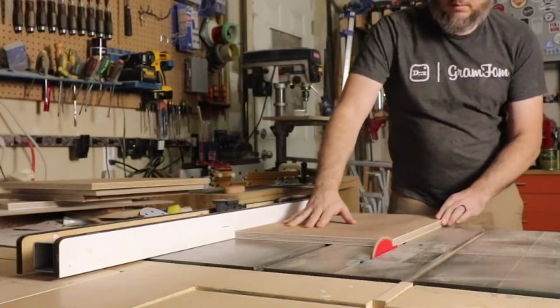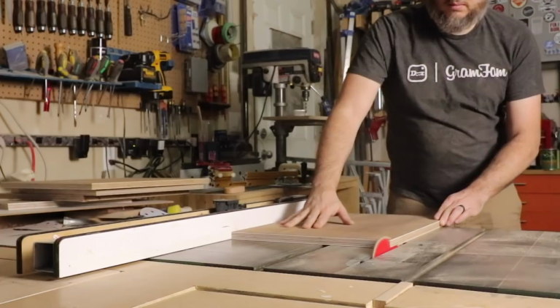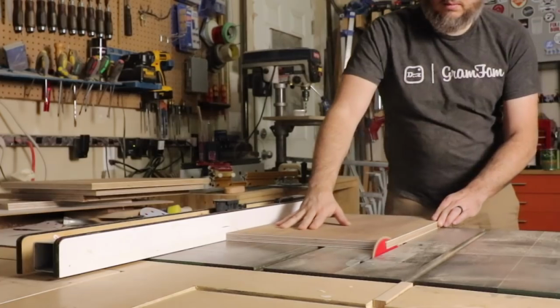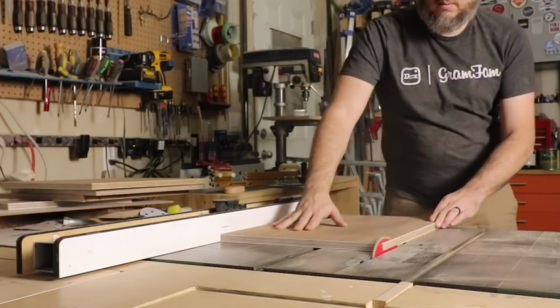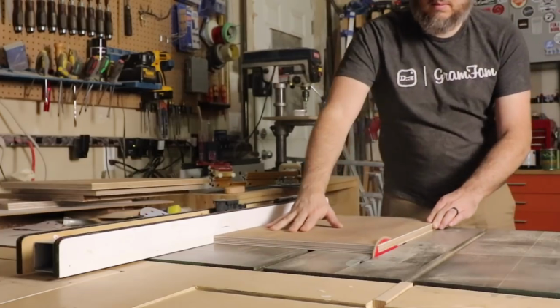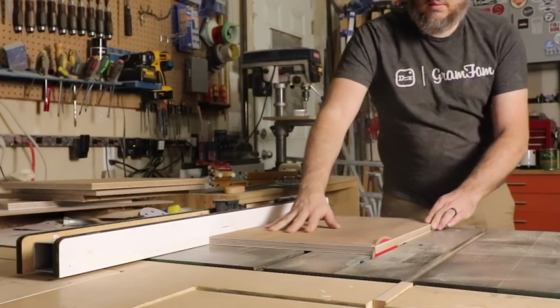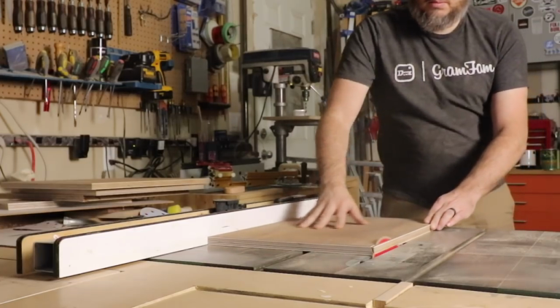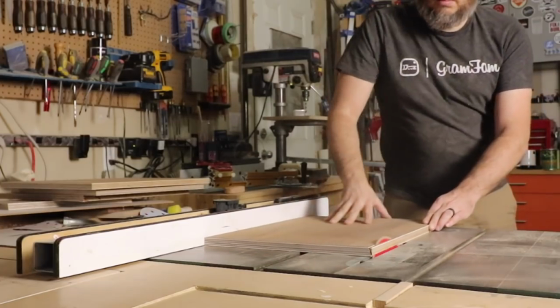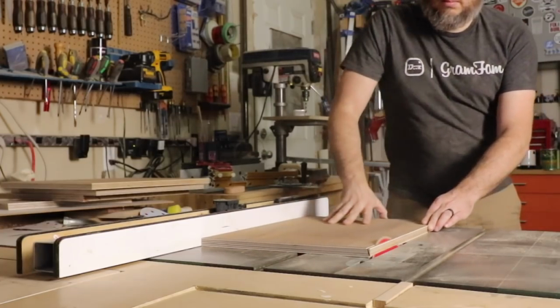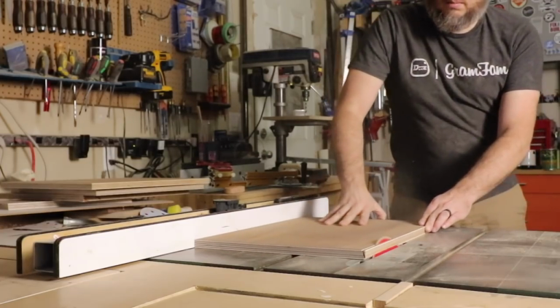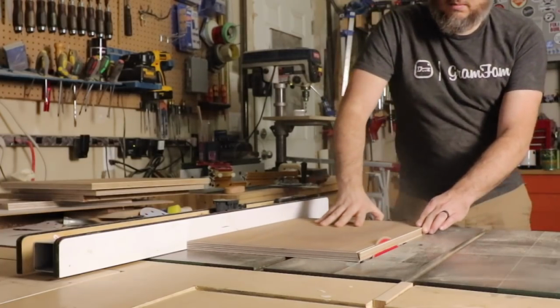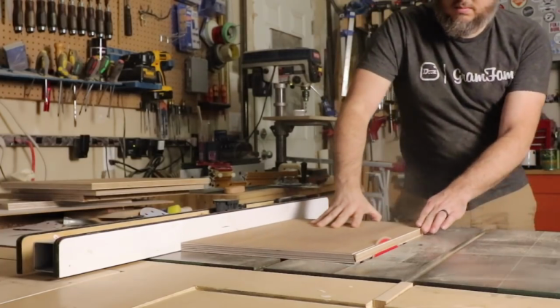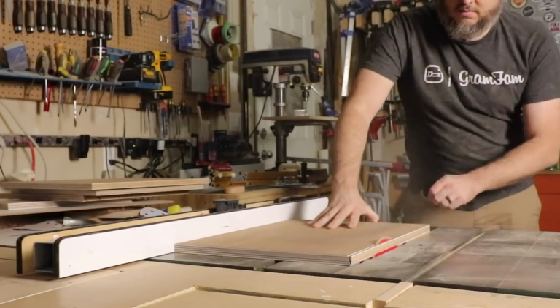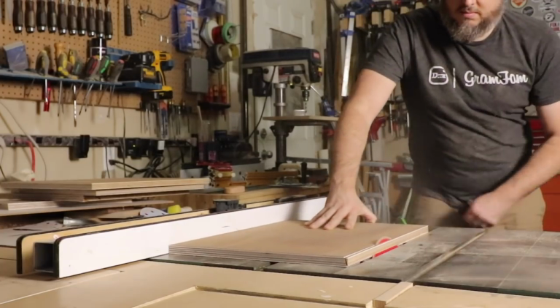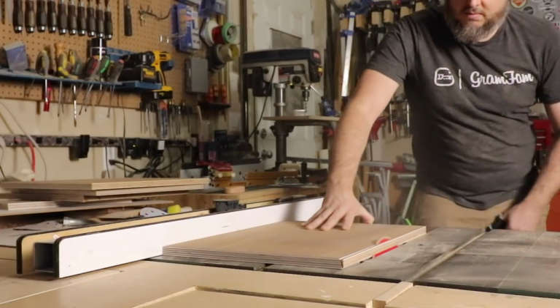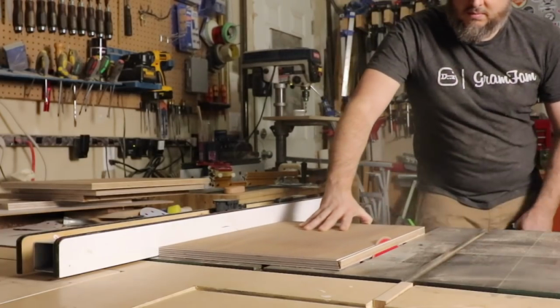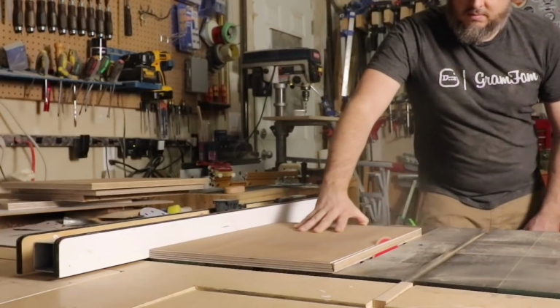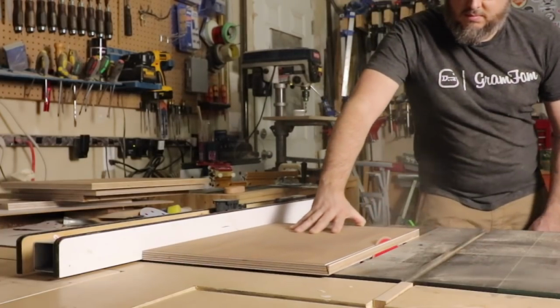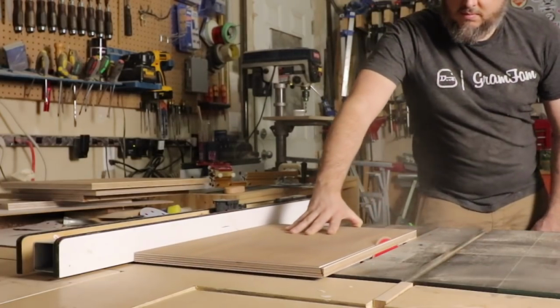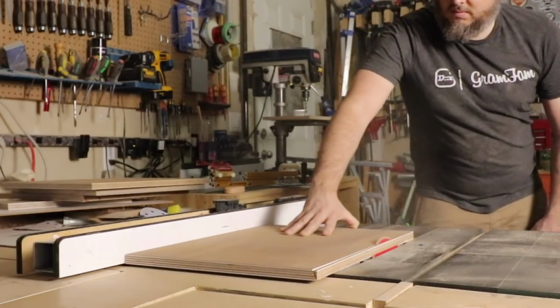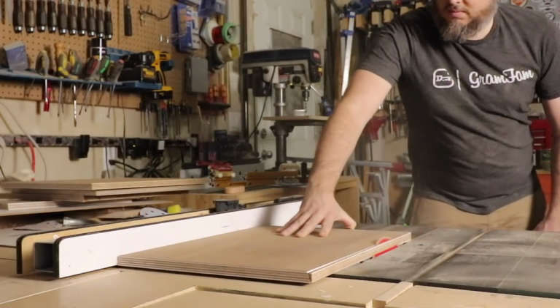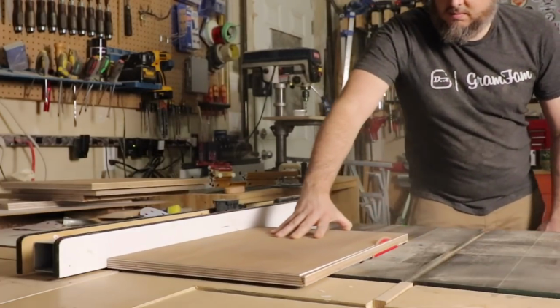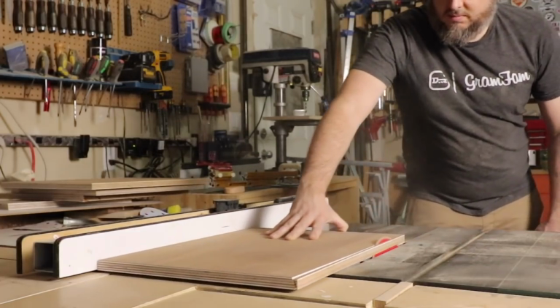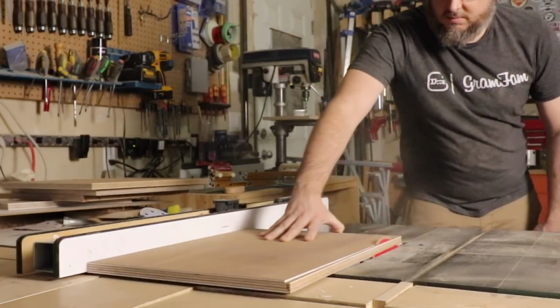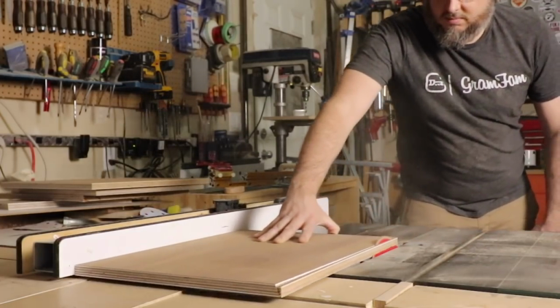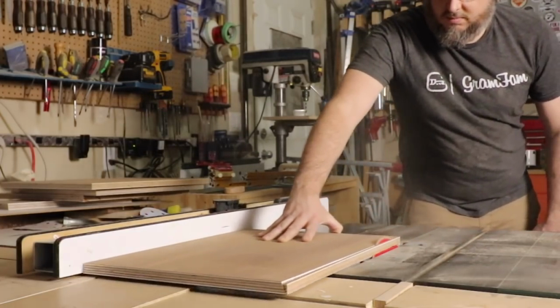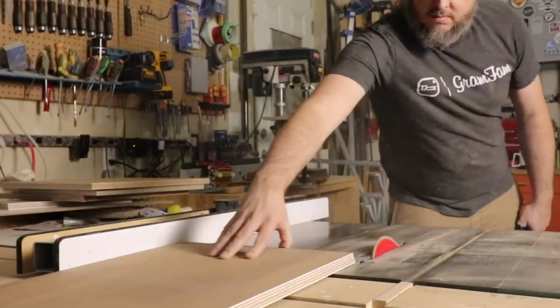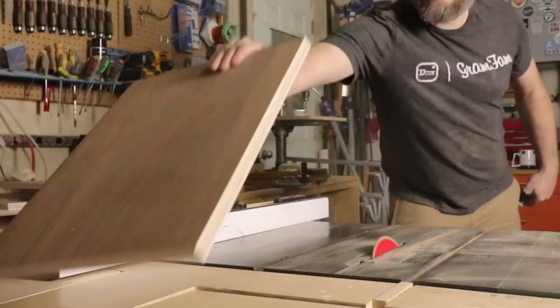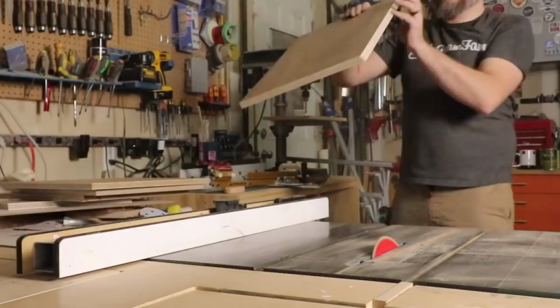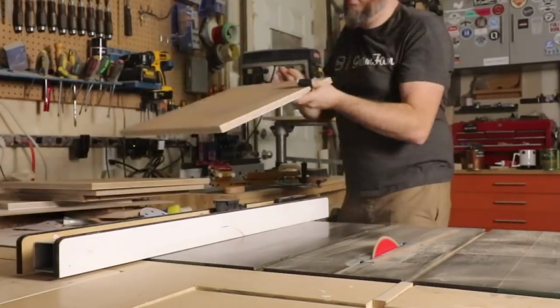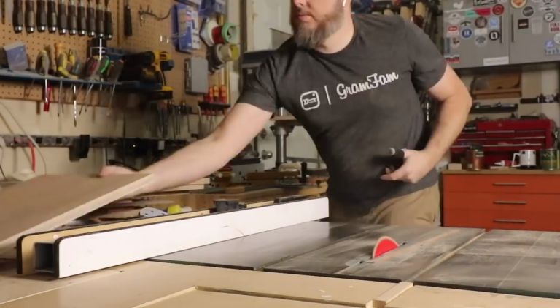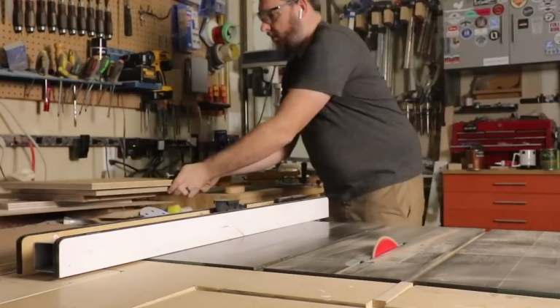With my rough pieces broken down, I added a 15 degree bevel to what would be the front side of the media console.